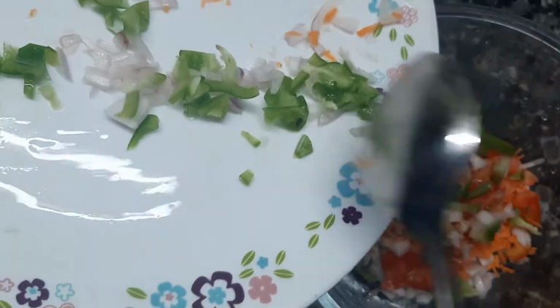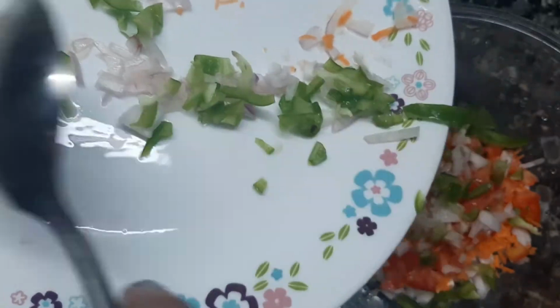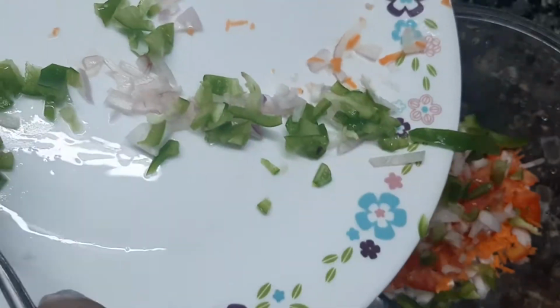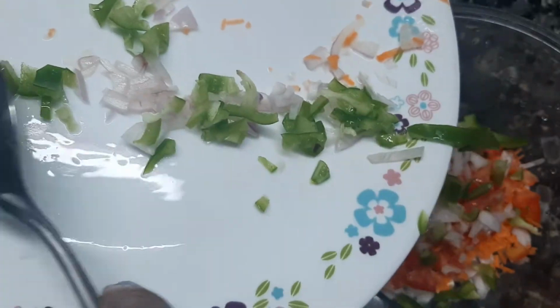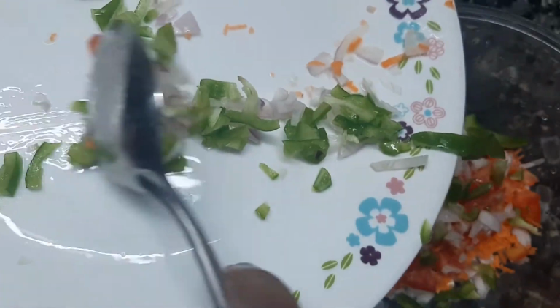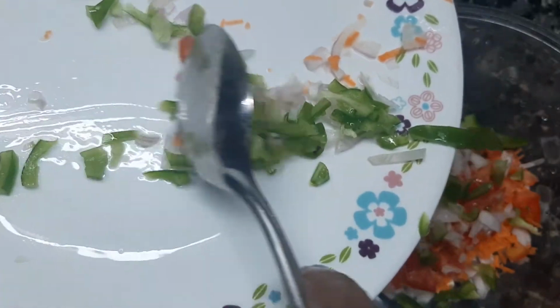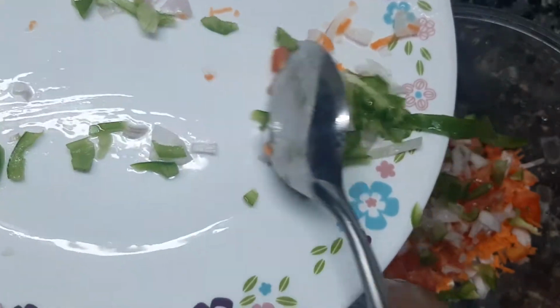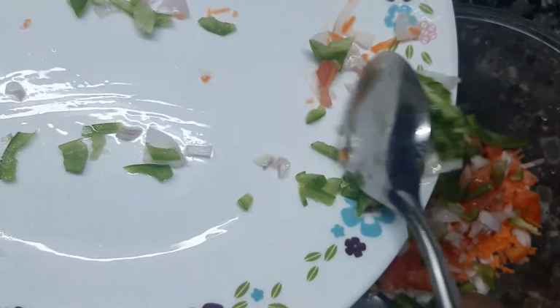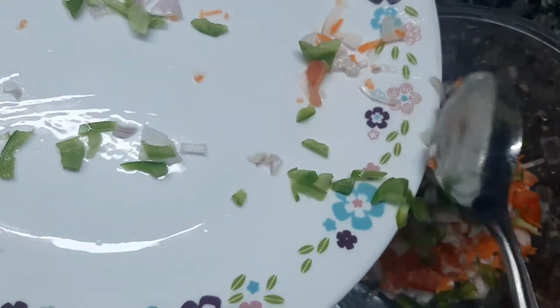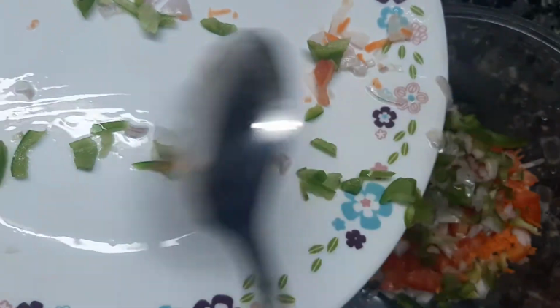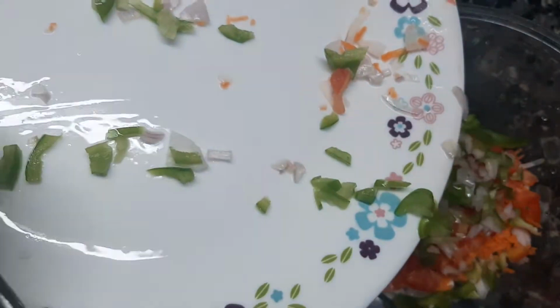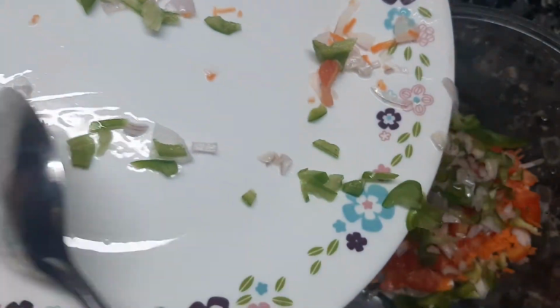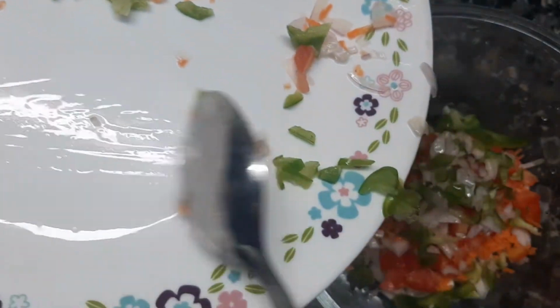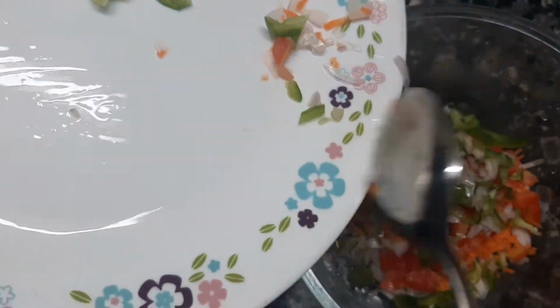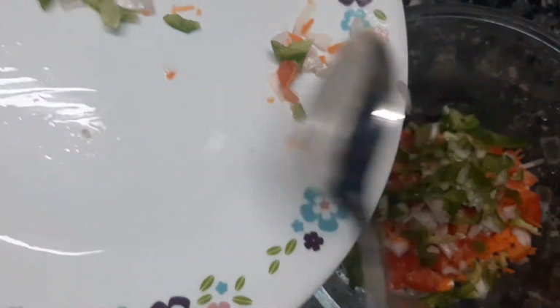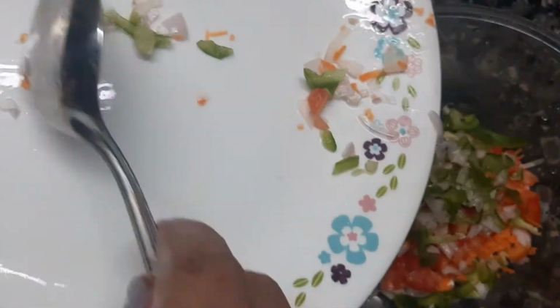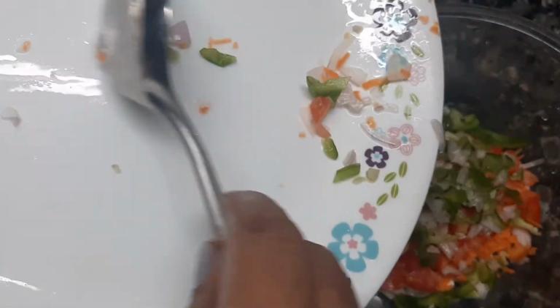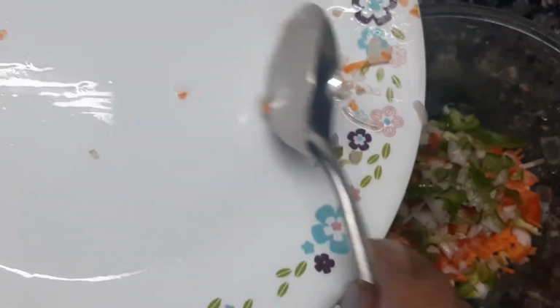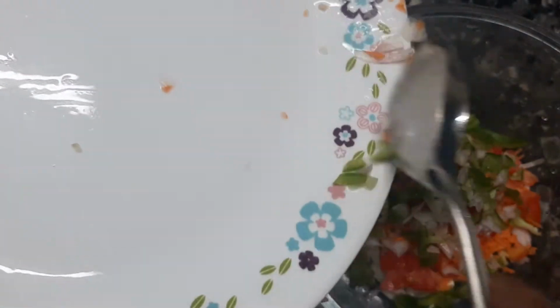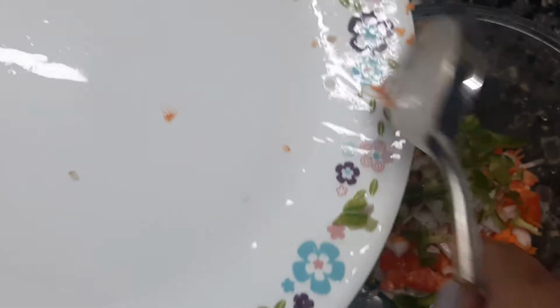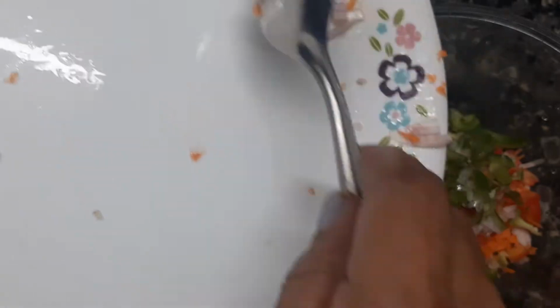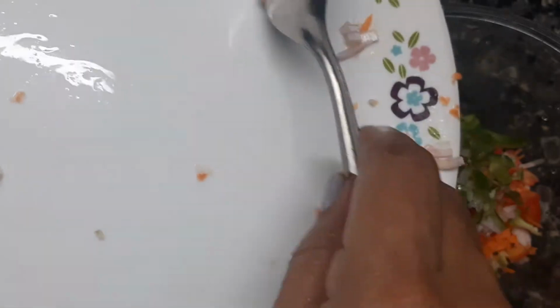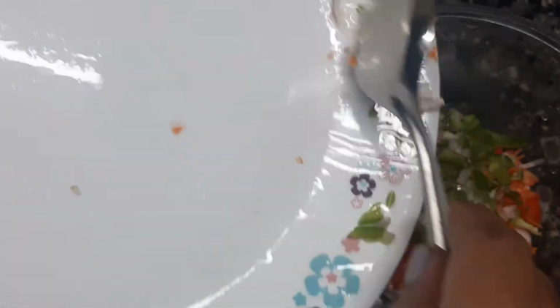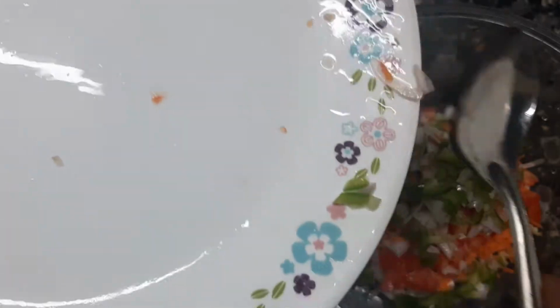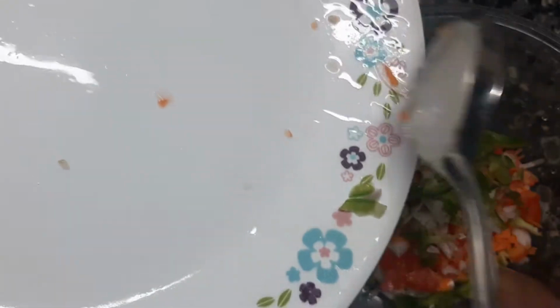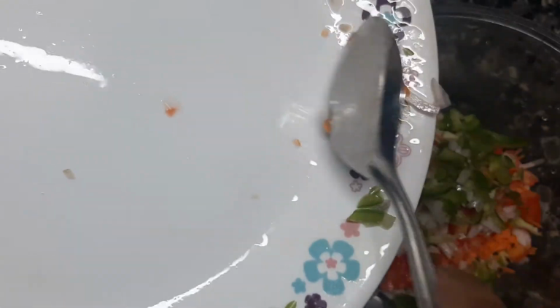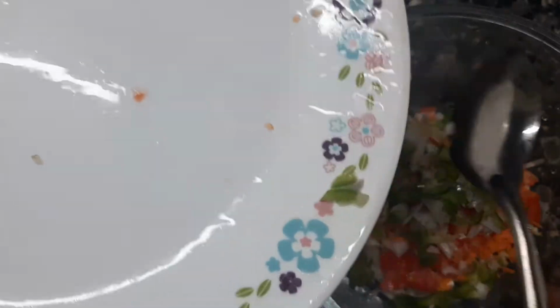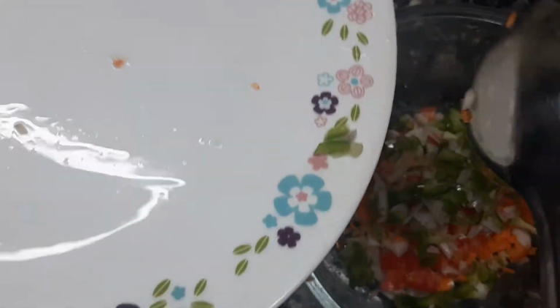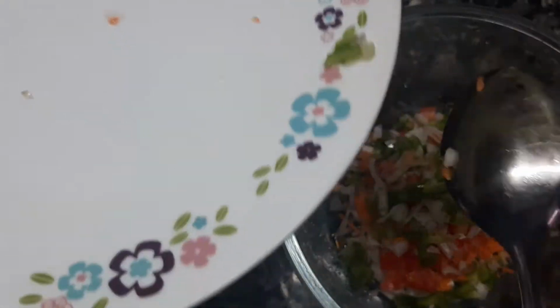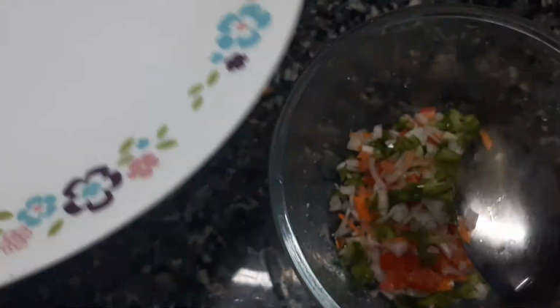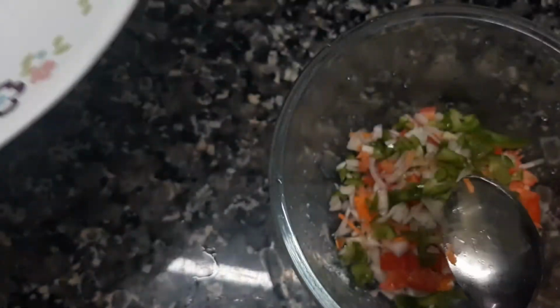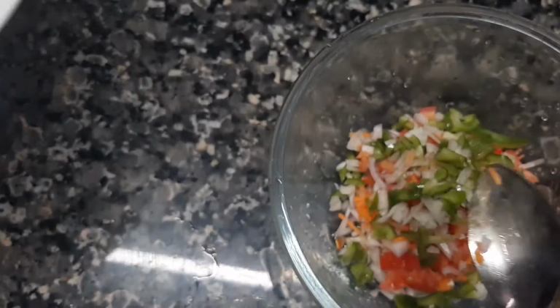This is a little bit of tomato. Because it's not good. We're going to make mayonnaise.